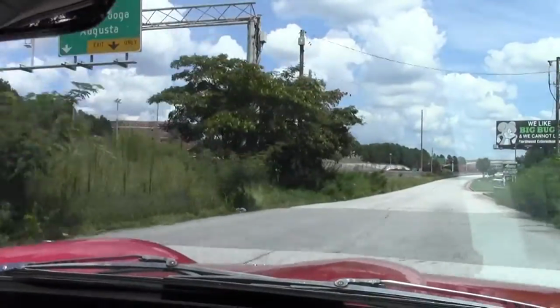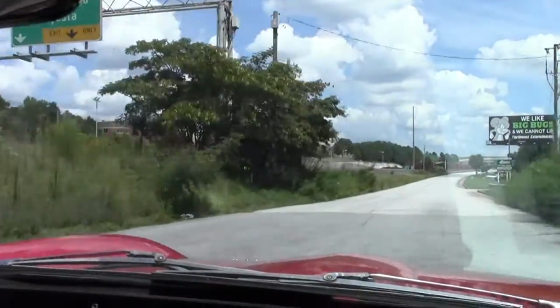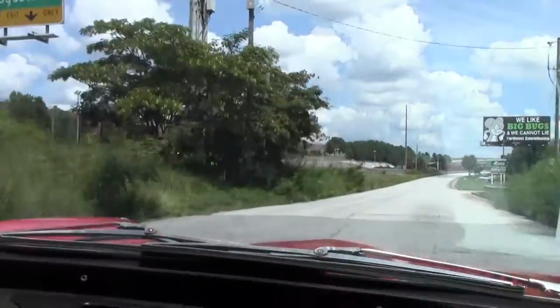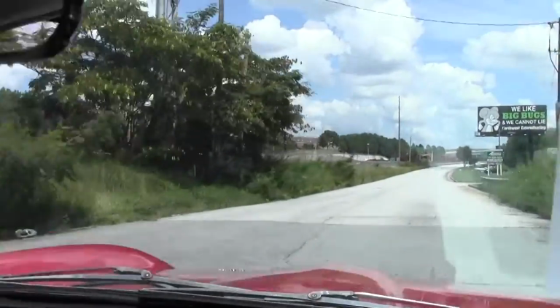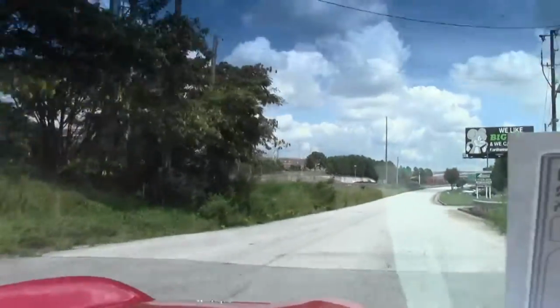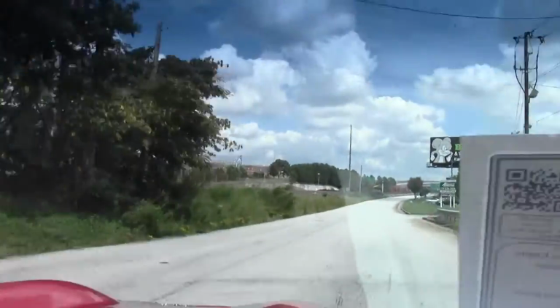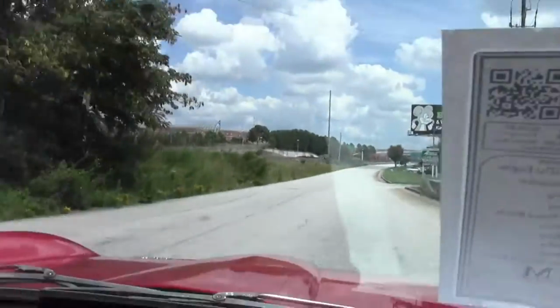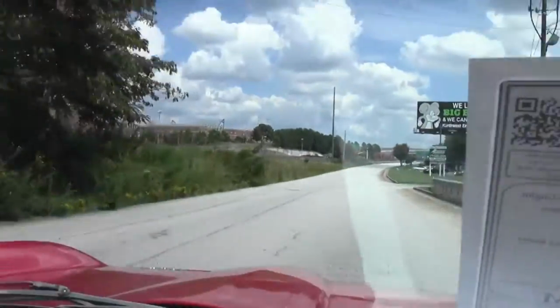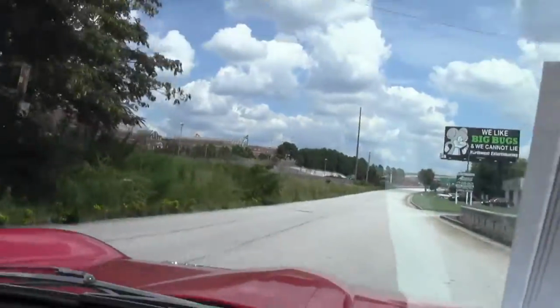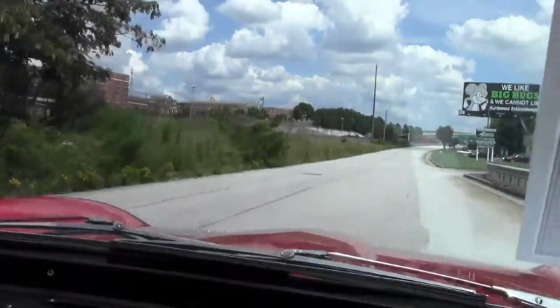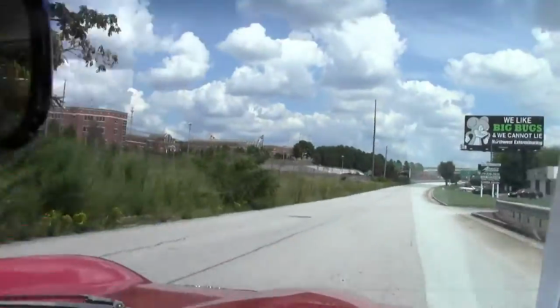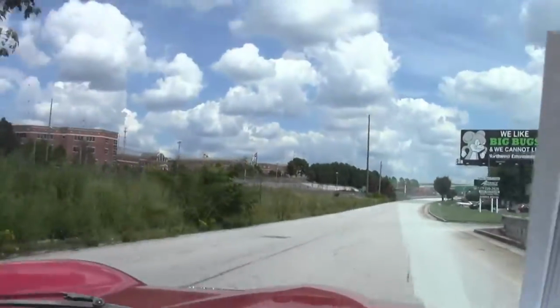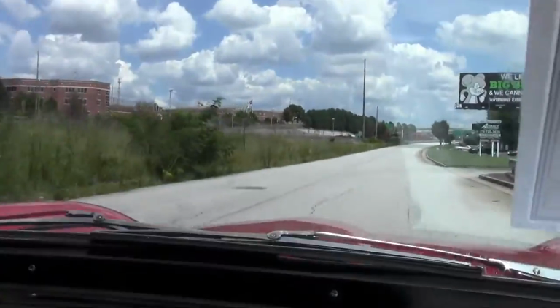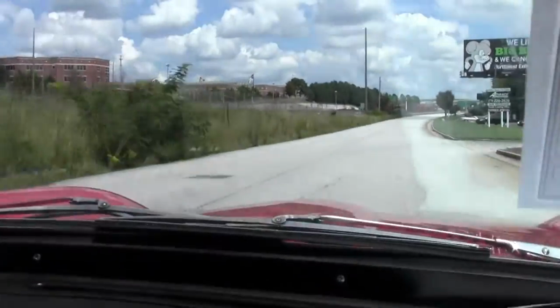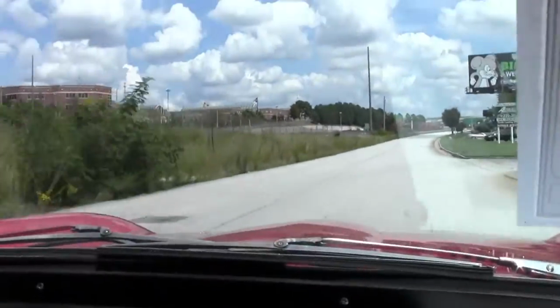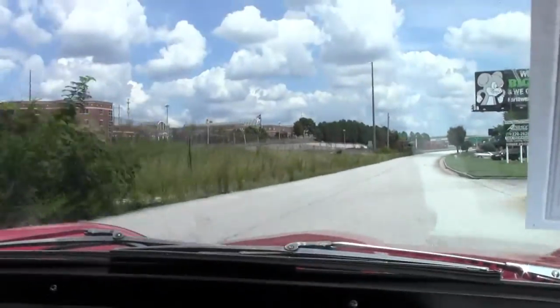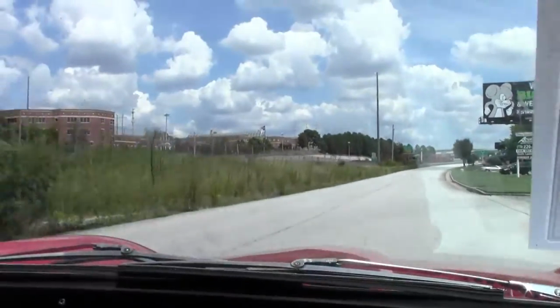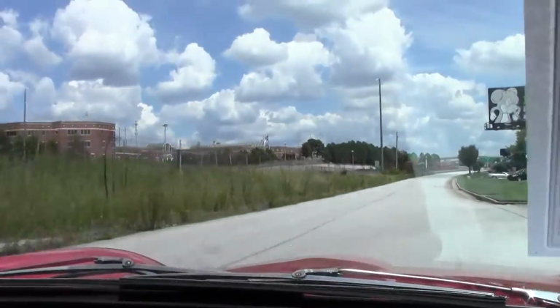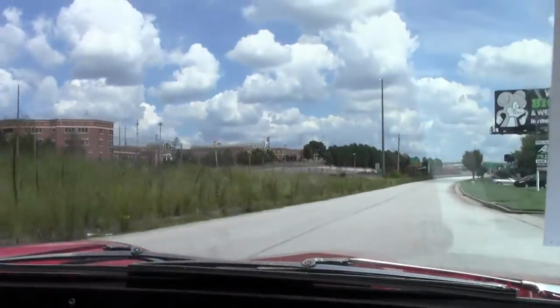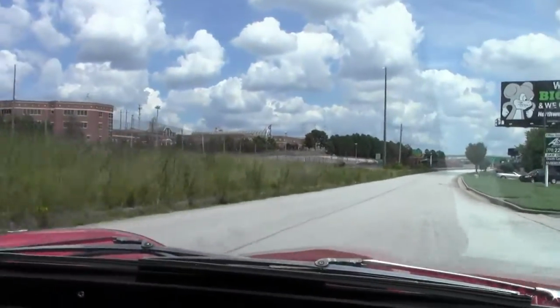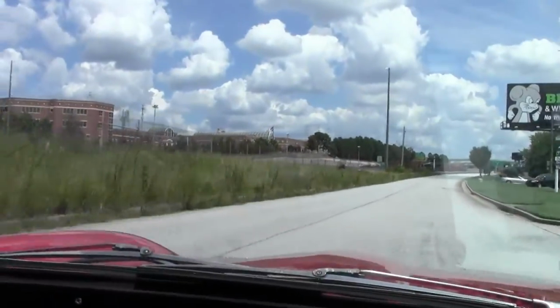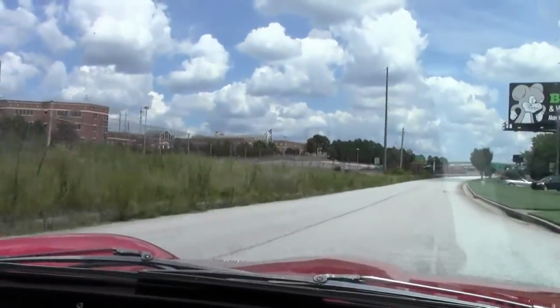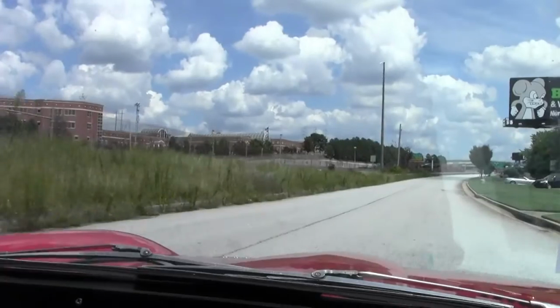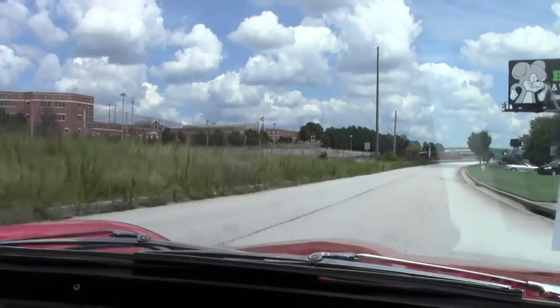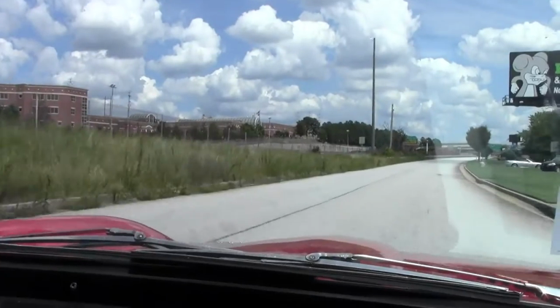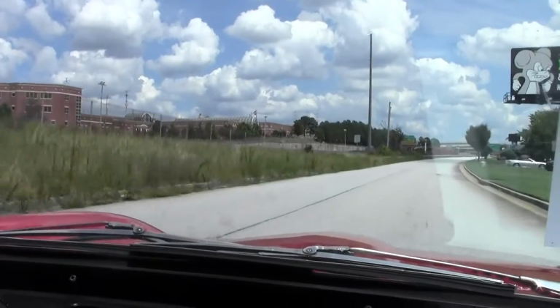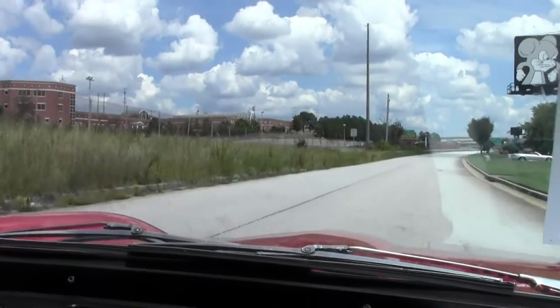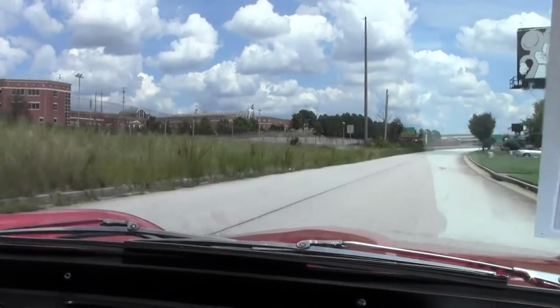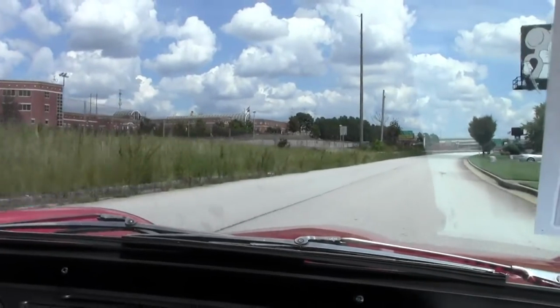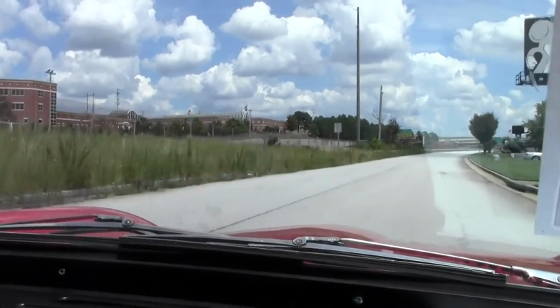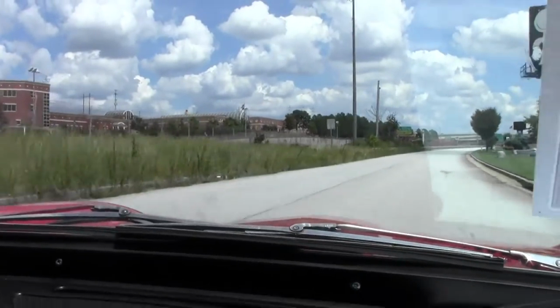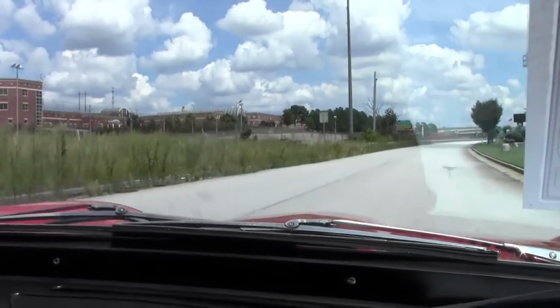Going over our bumps — nice and solid. The top is in good shape.